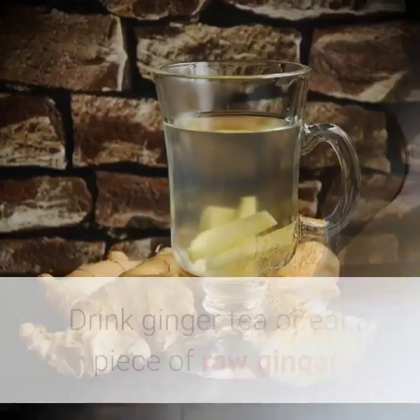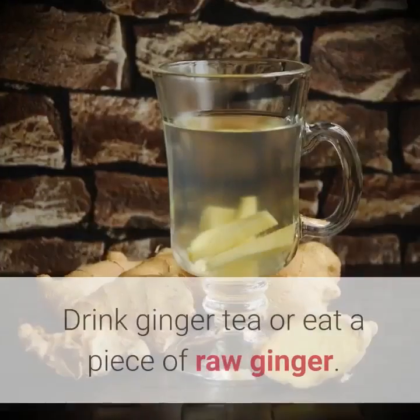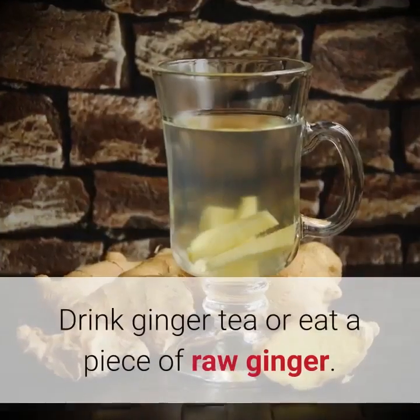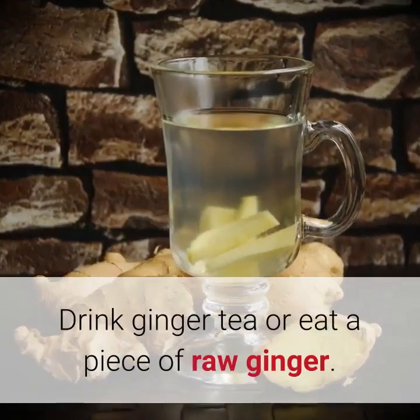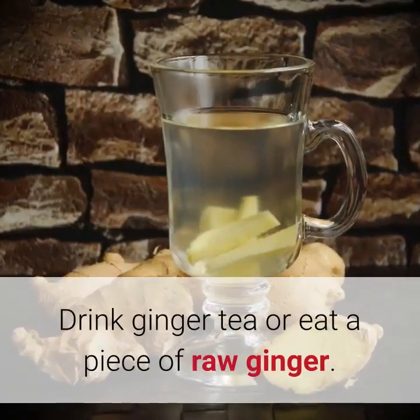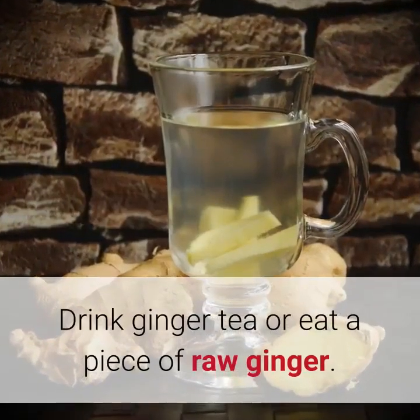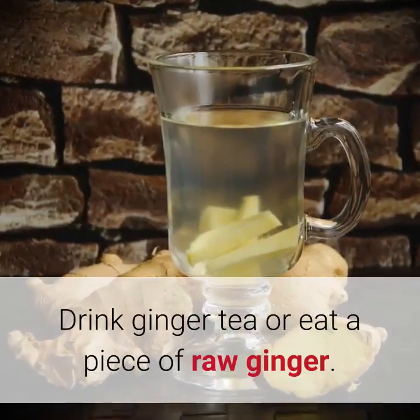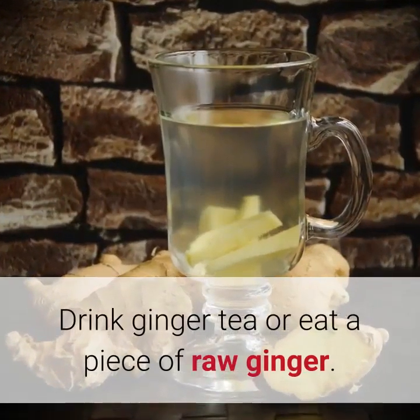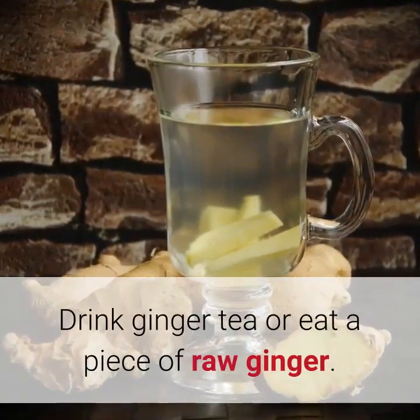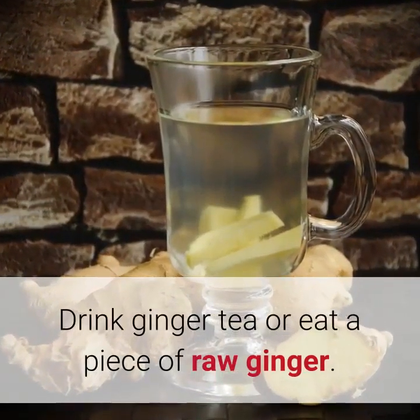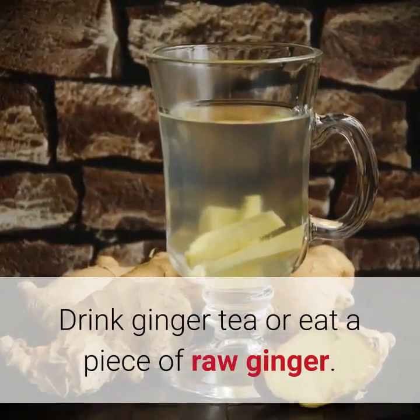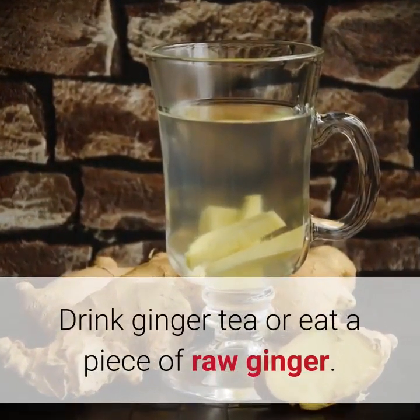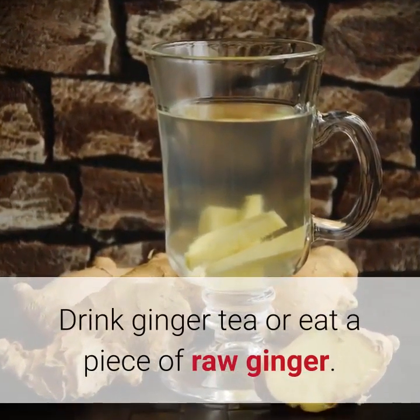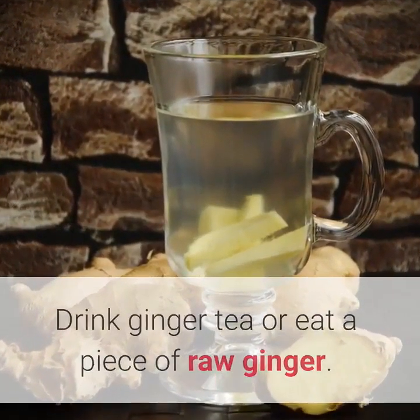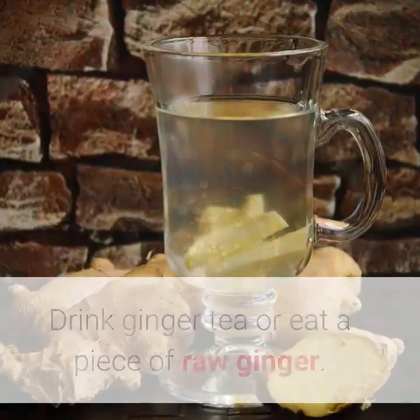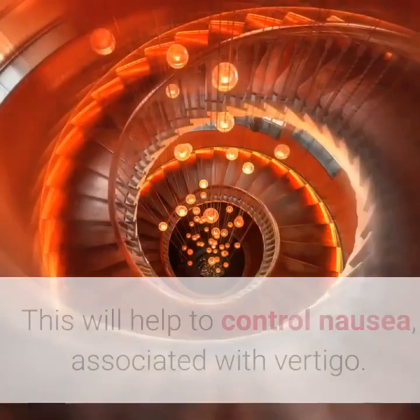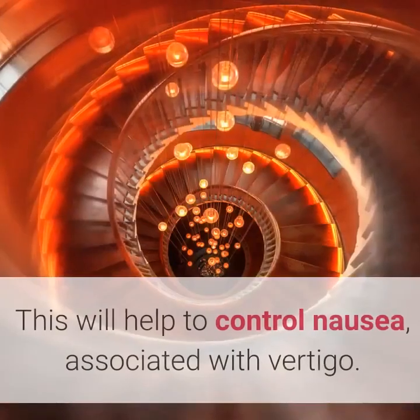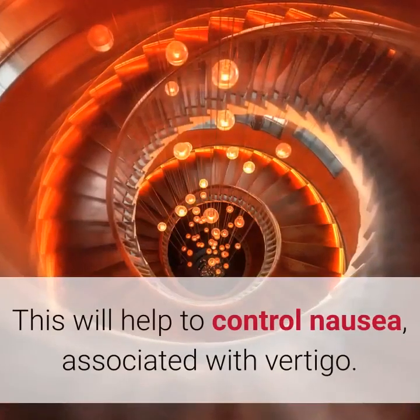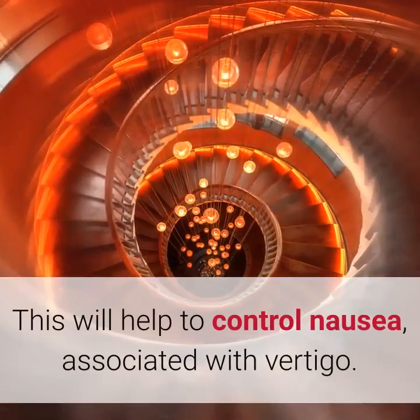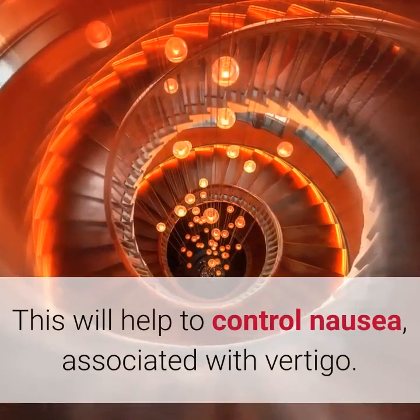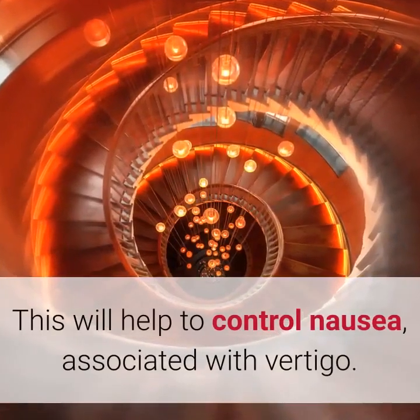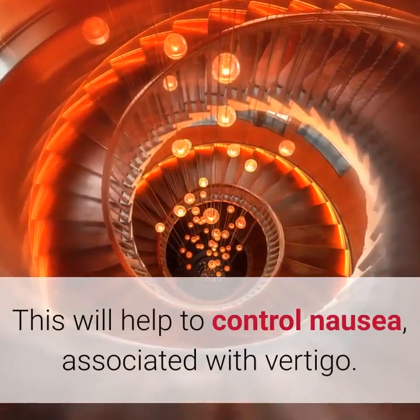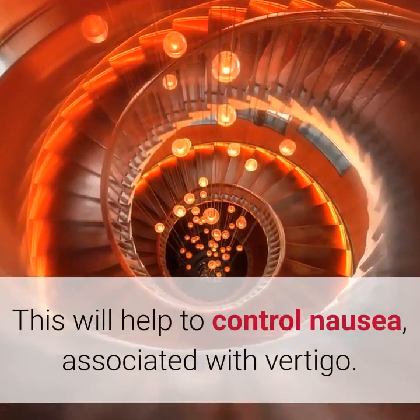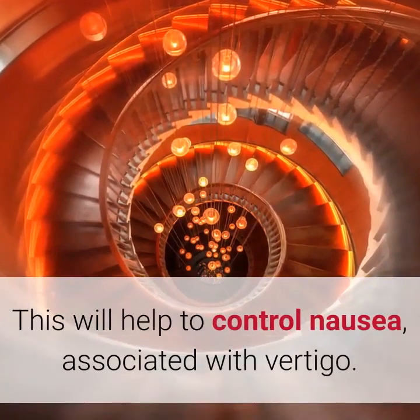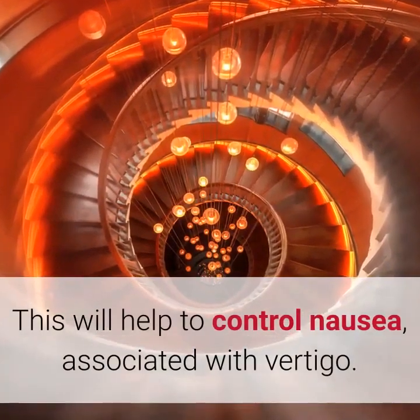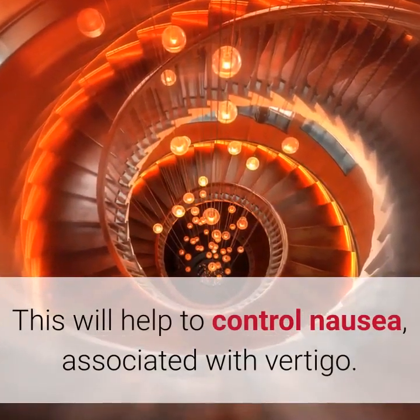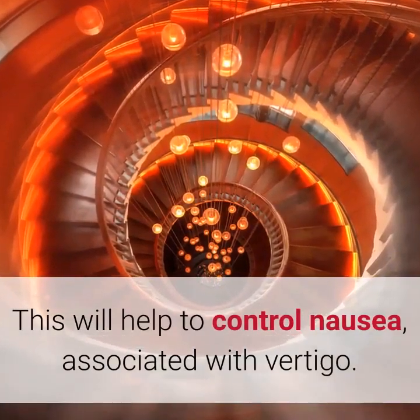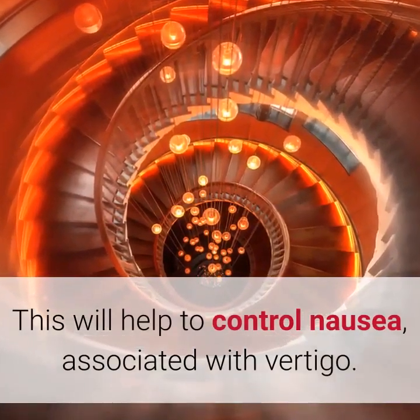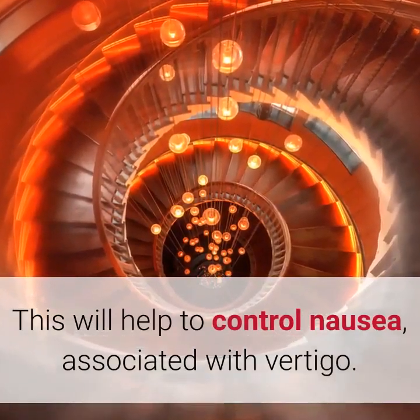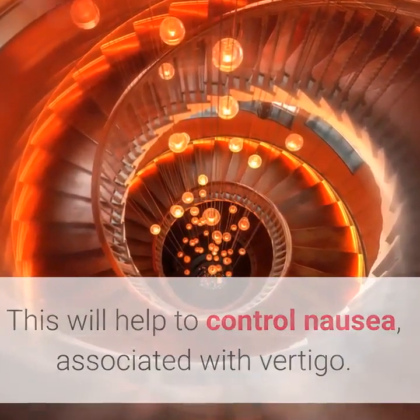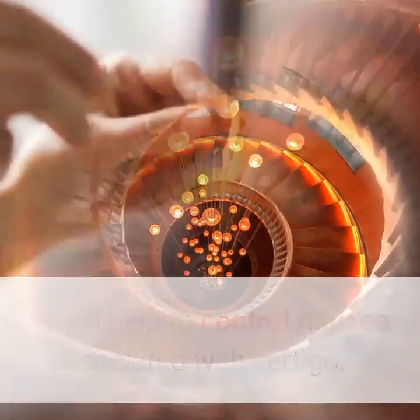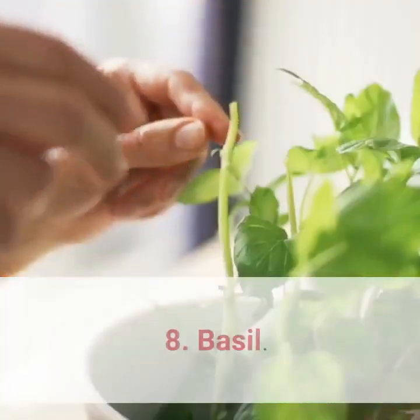7. Ginger. Drink ginger tea or eat a piece of raw ginger. This will help to control nausea associated with vertigo.